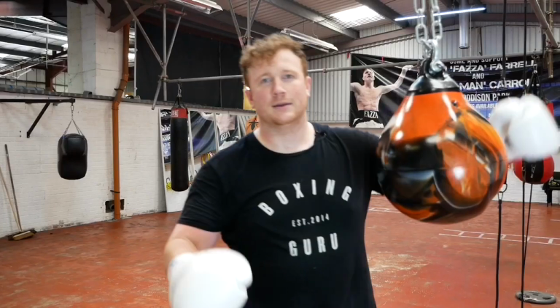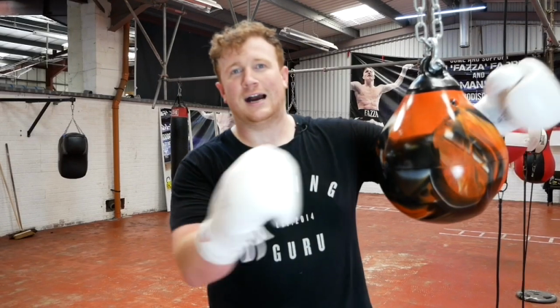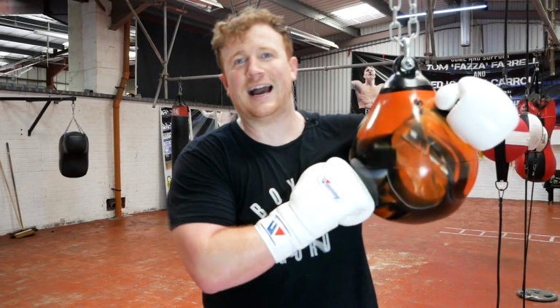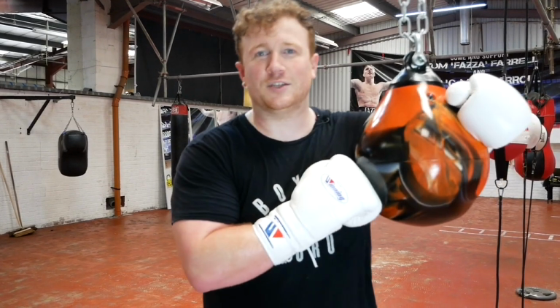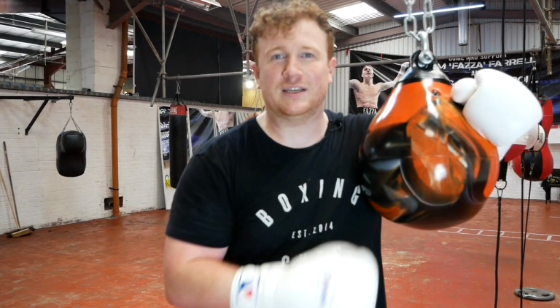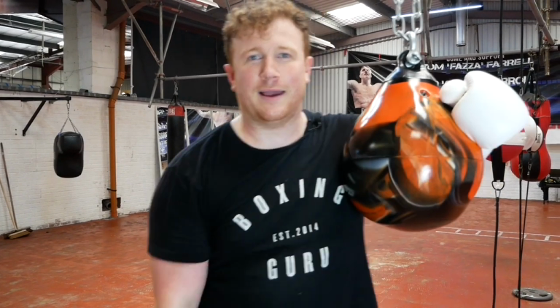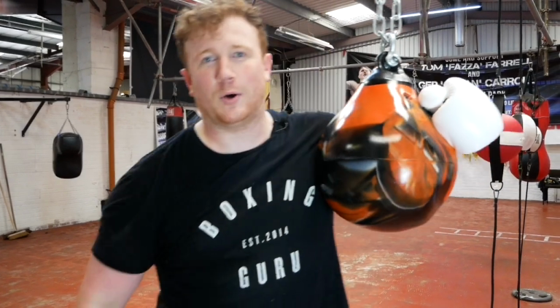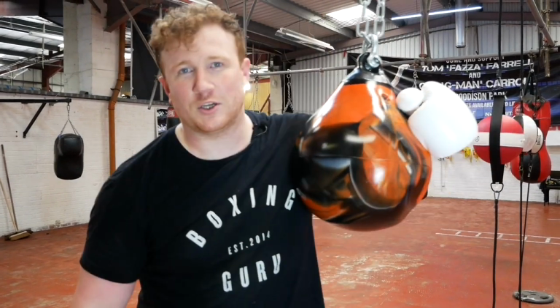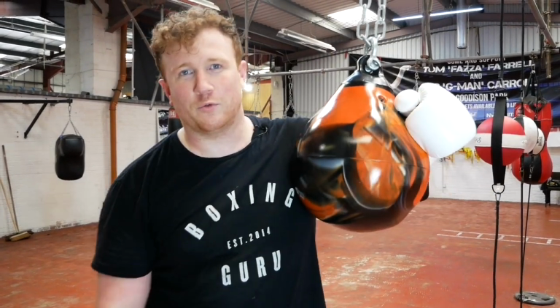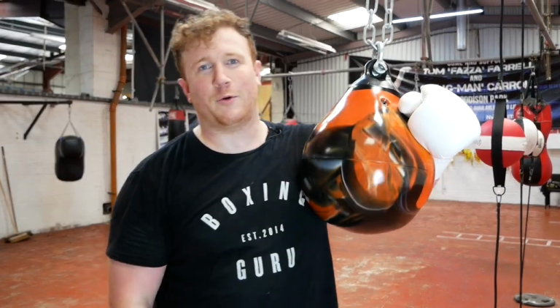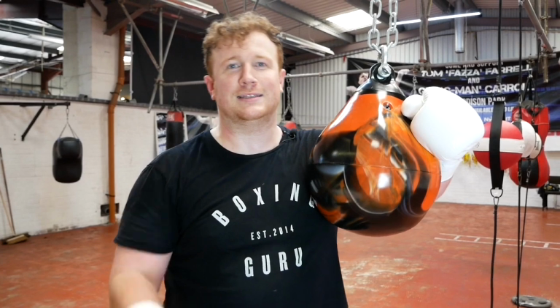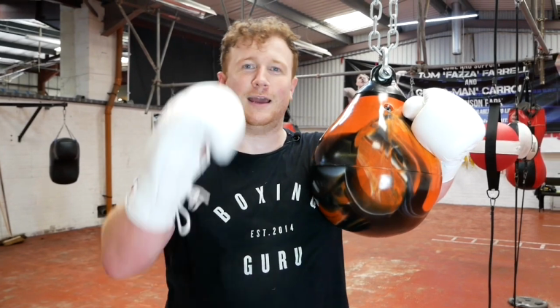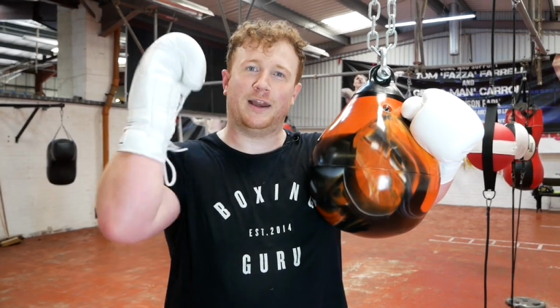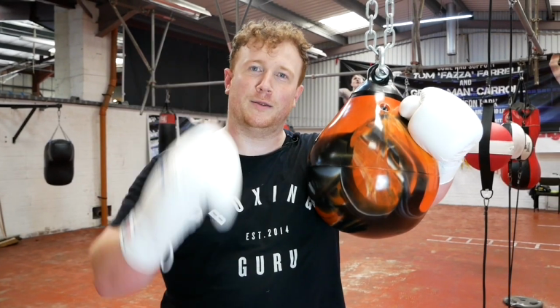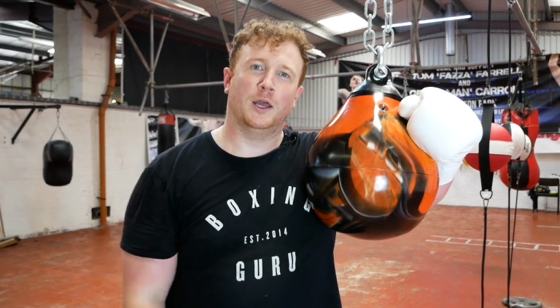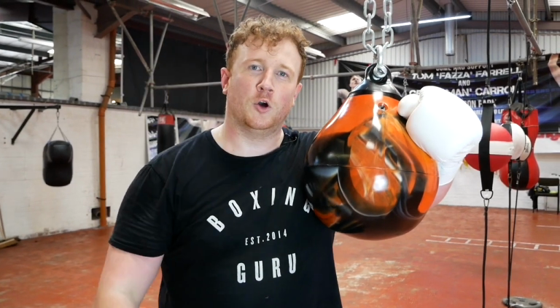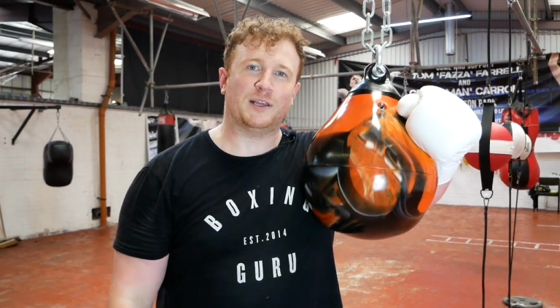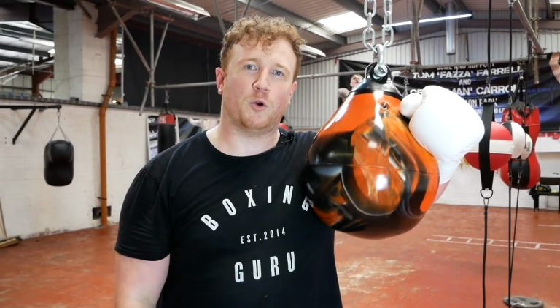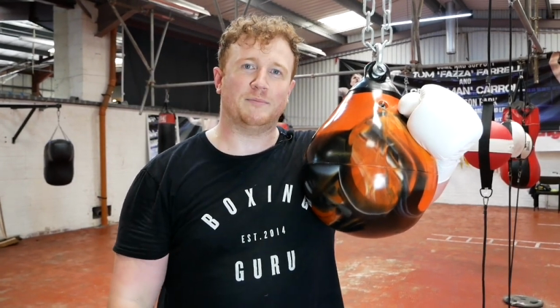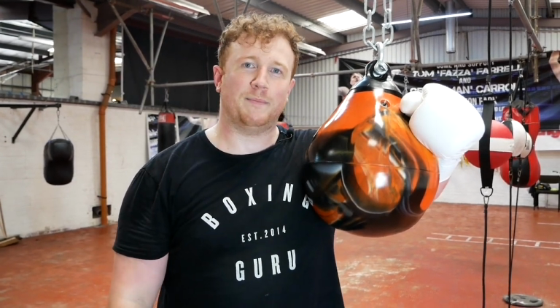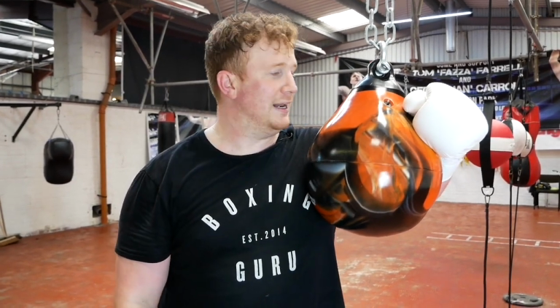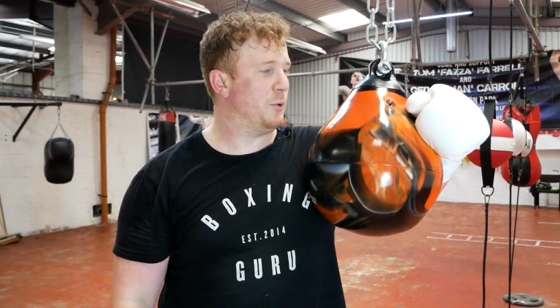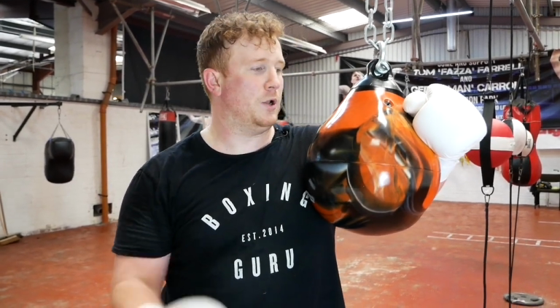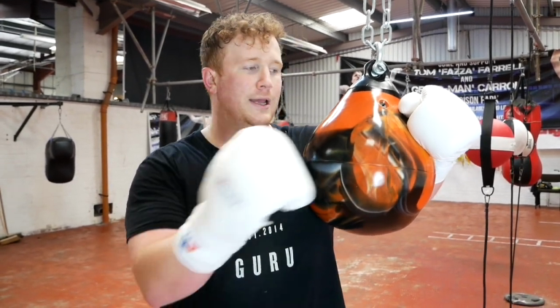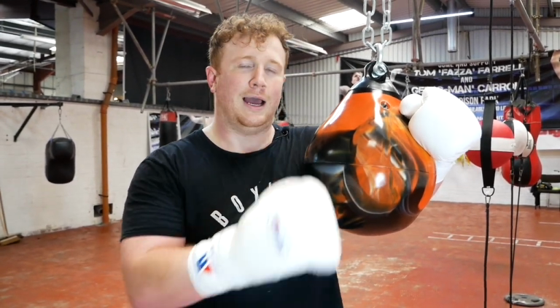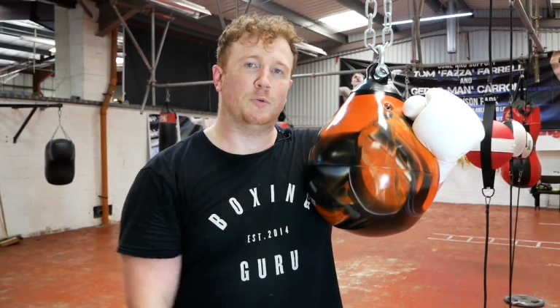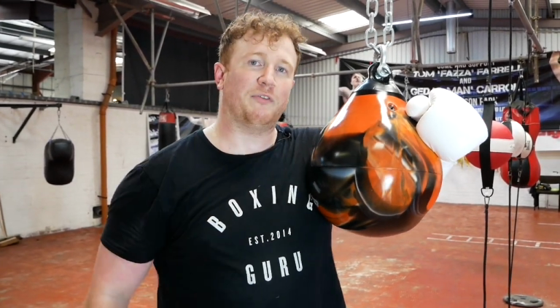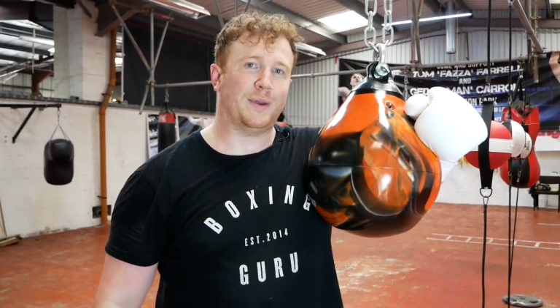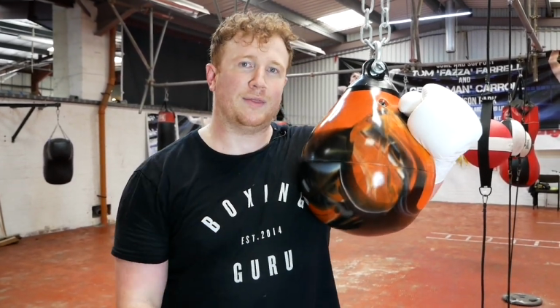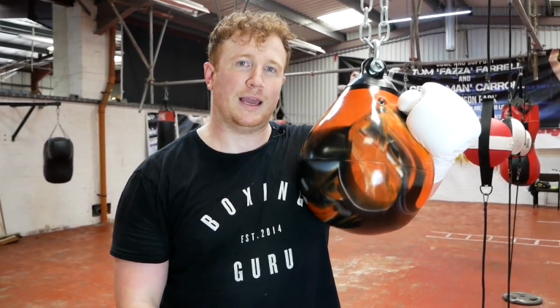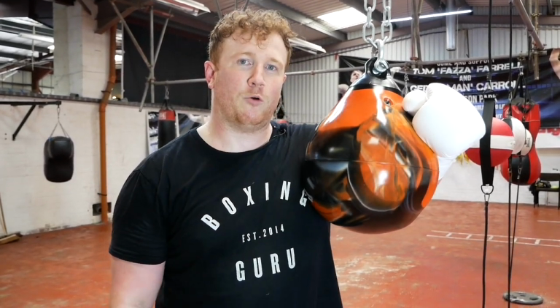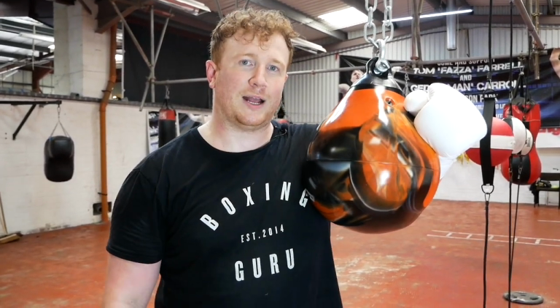Hi guys, it's Risa, Boxing Guru, and today we're in No Limits Pro-Am Gym in Liverpool and we'll be reviewing the Aqua Bag.